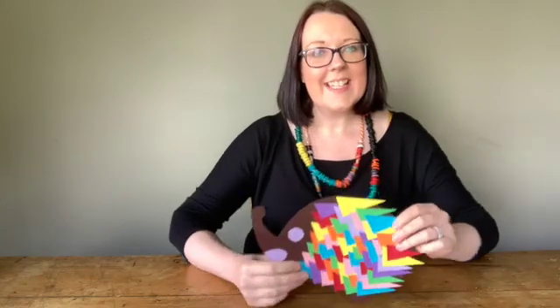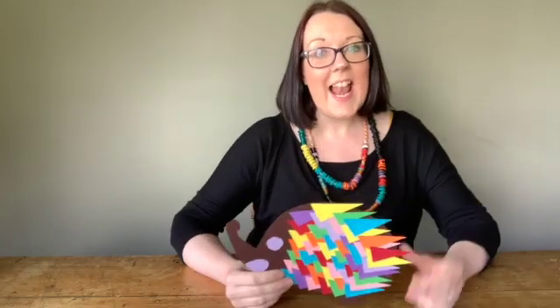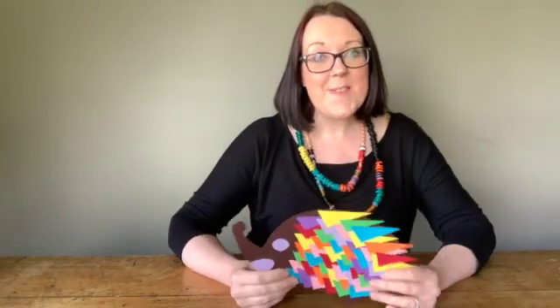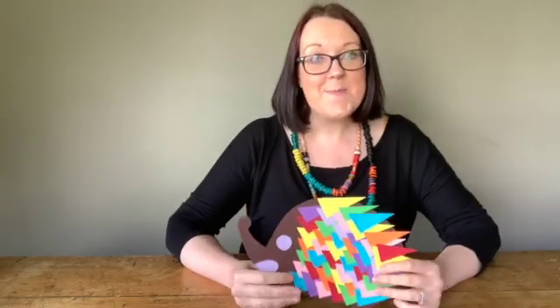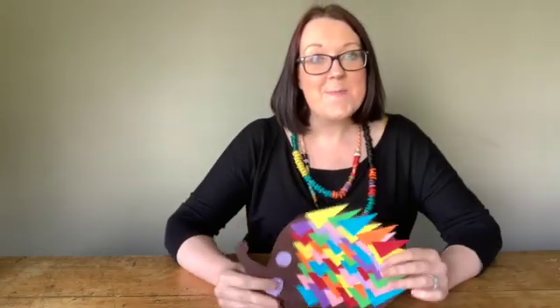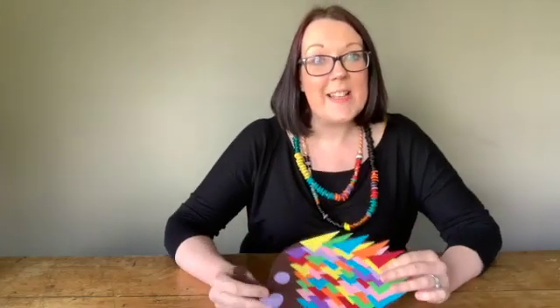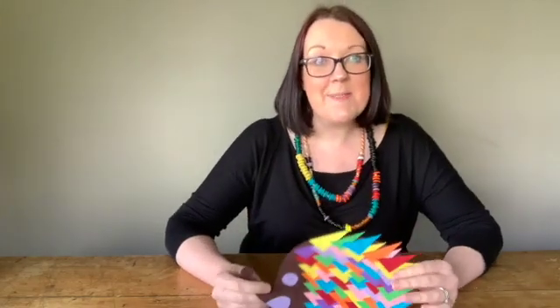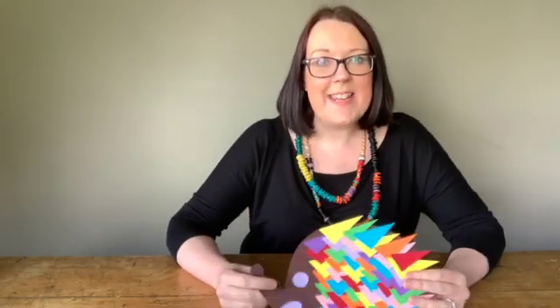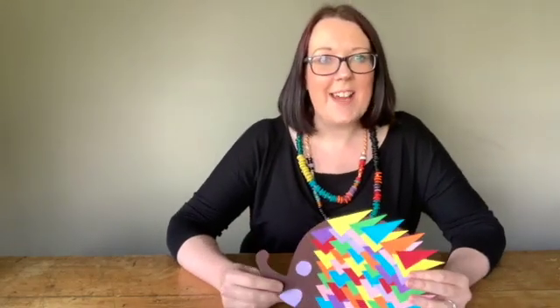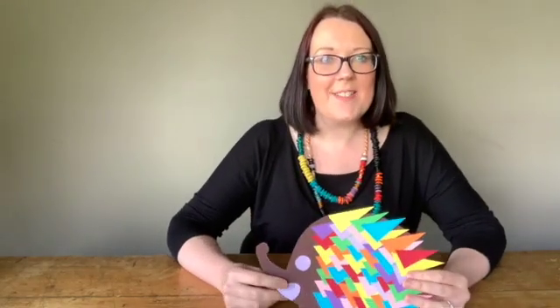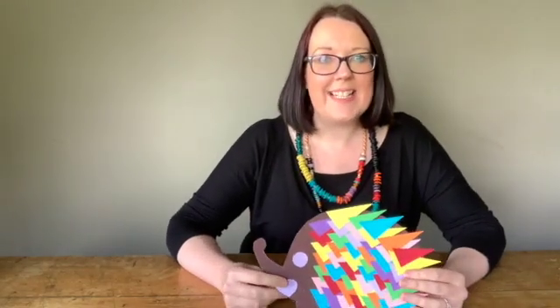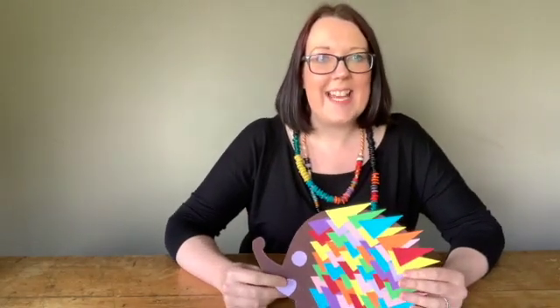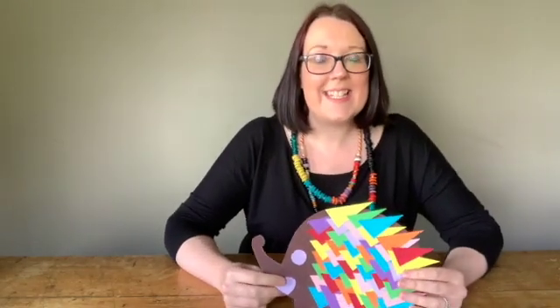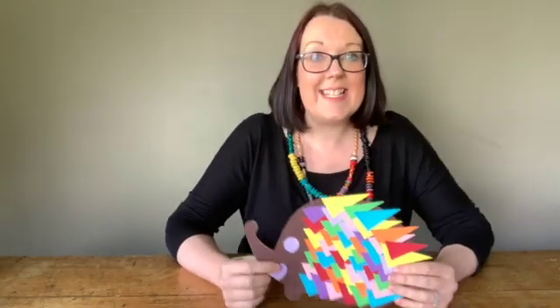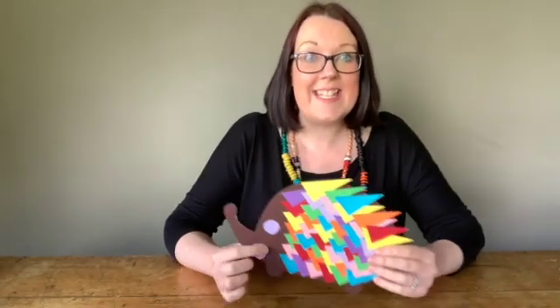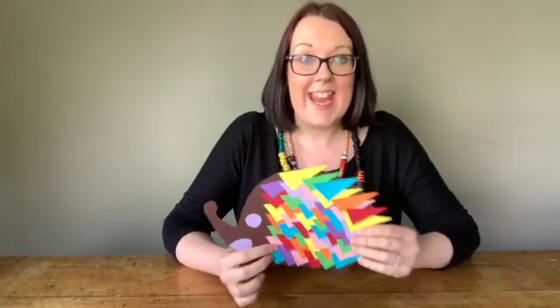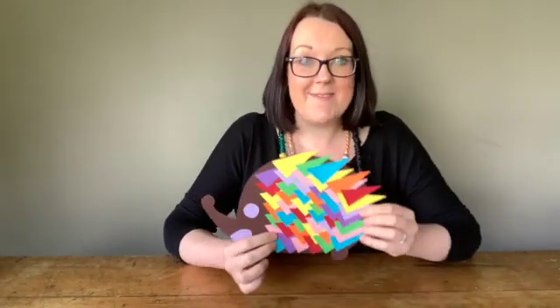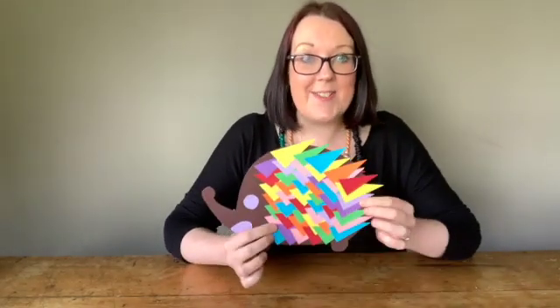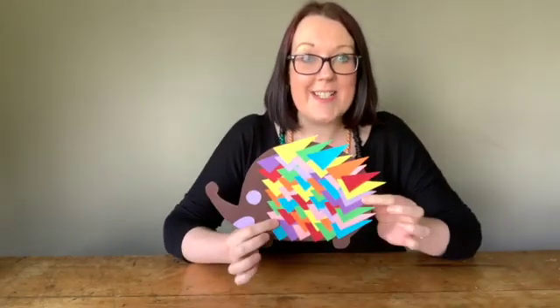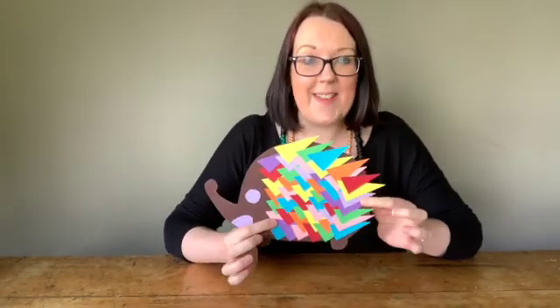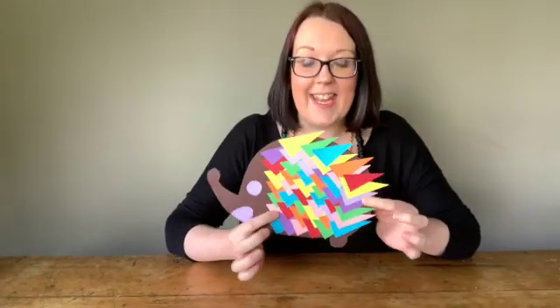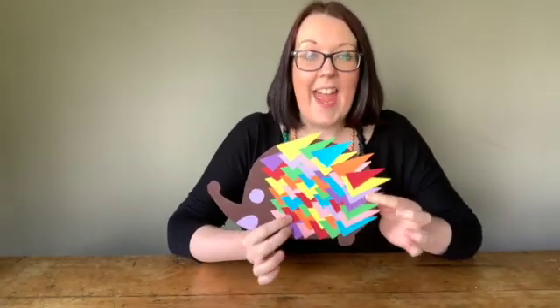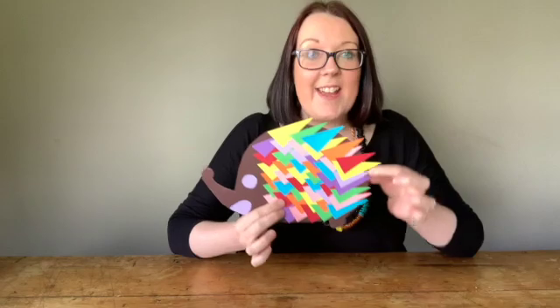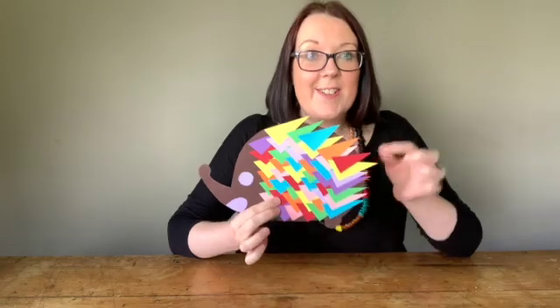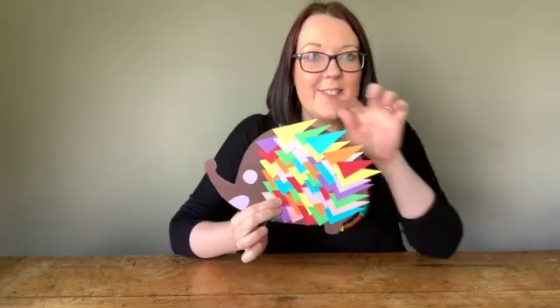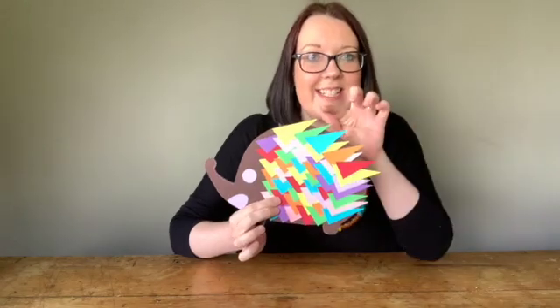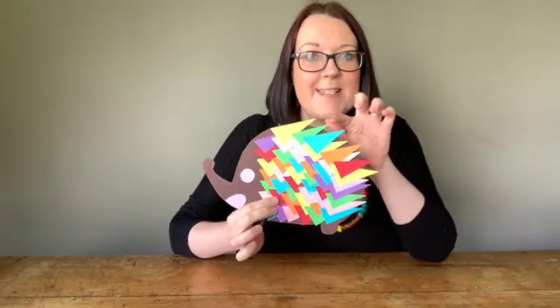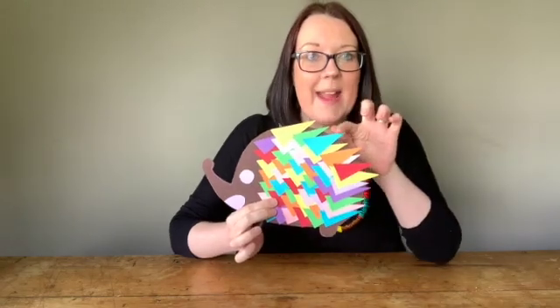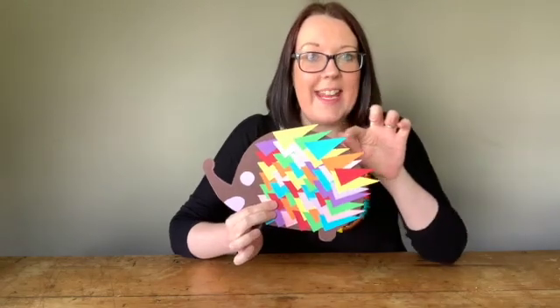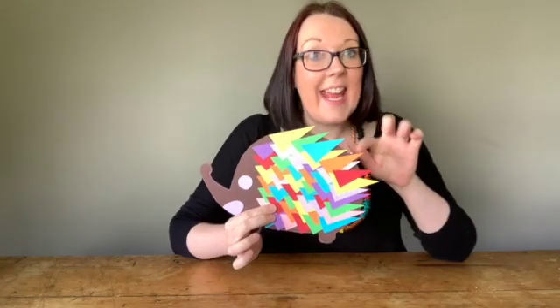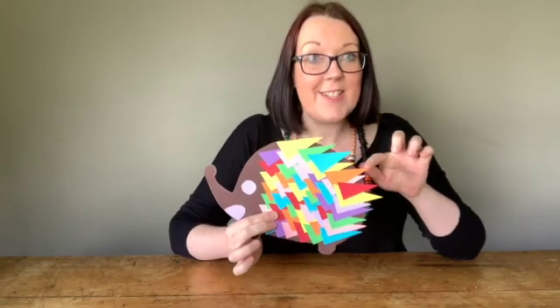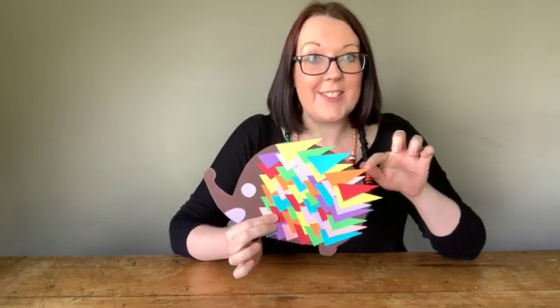Hello, welcome to Mini Crafts for Little Hands. Today we're going to make a gorgeous spiky hedgehog.